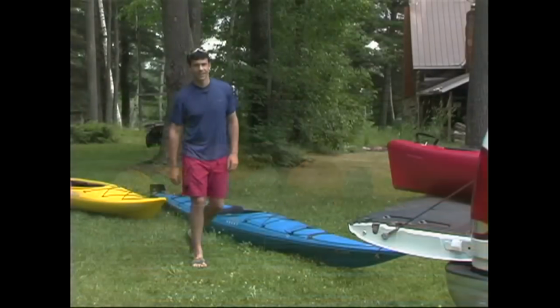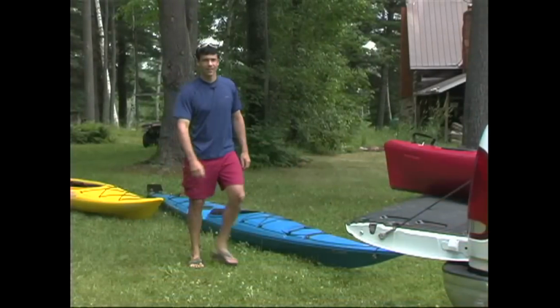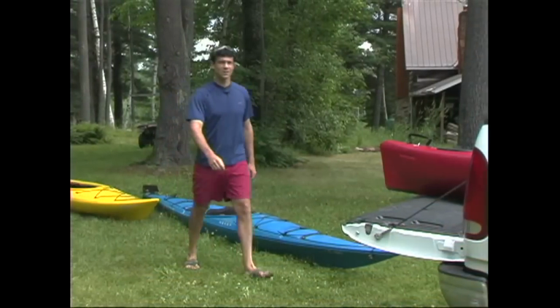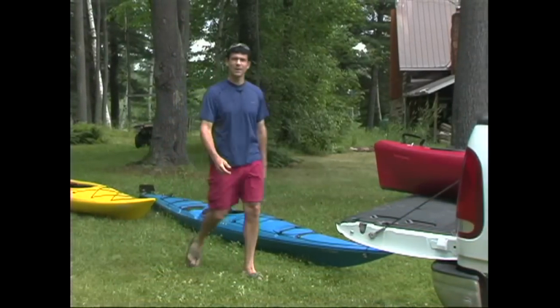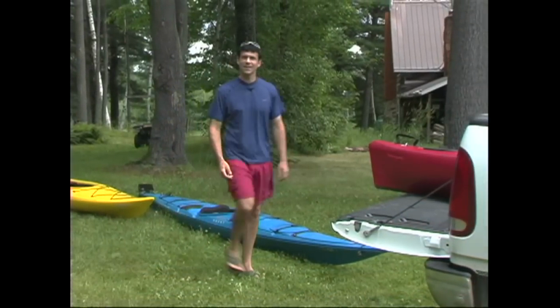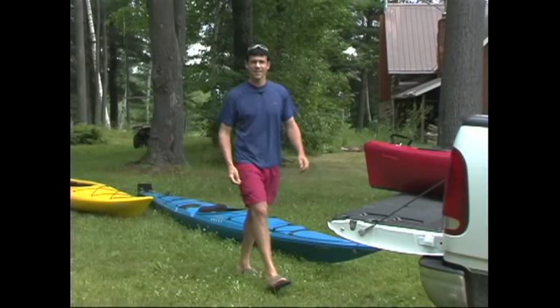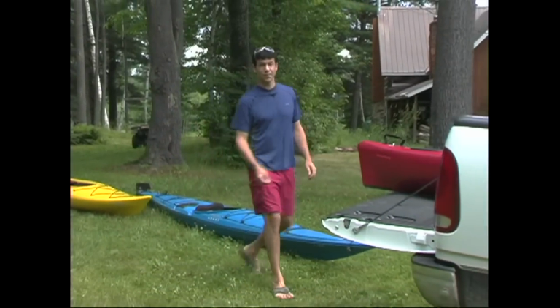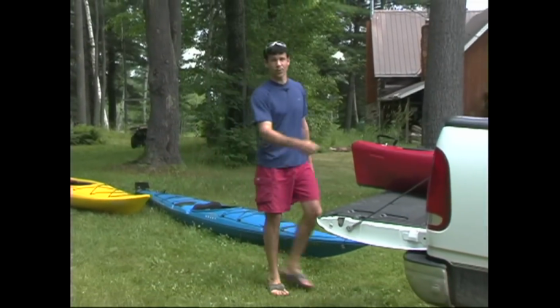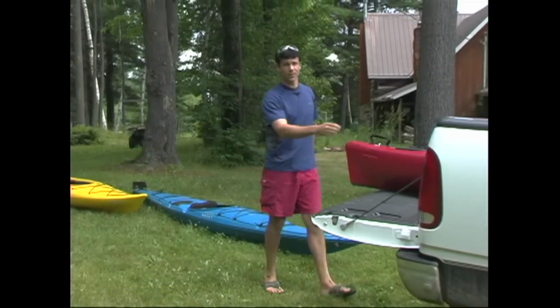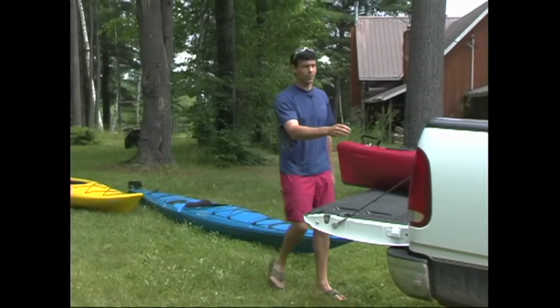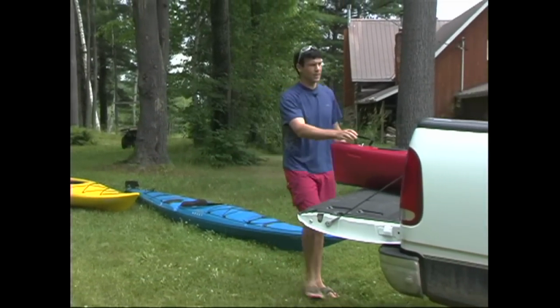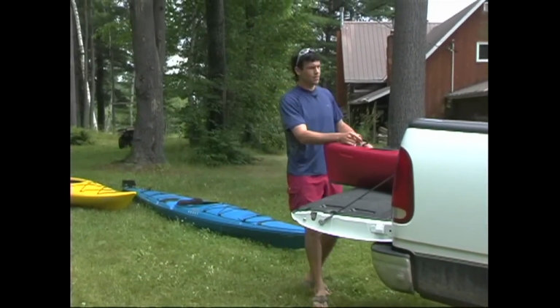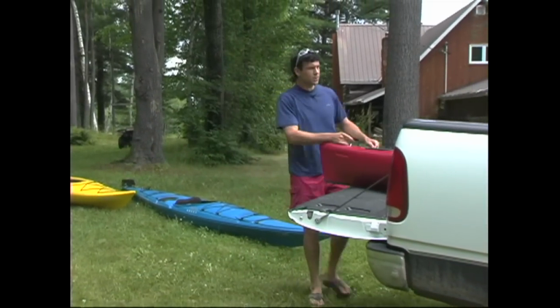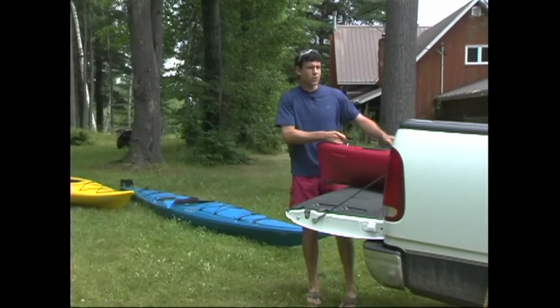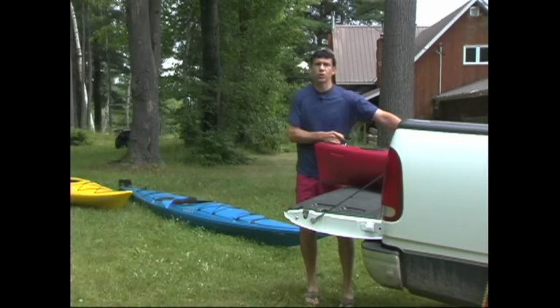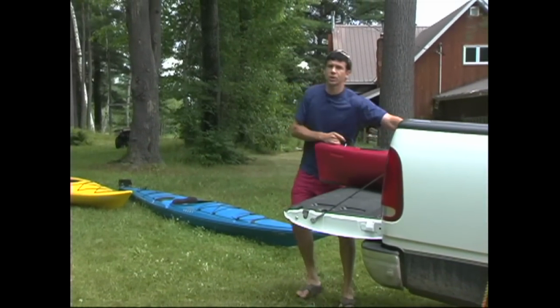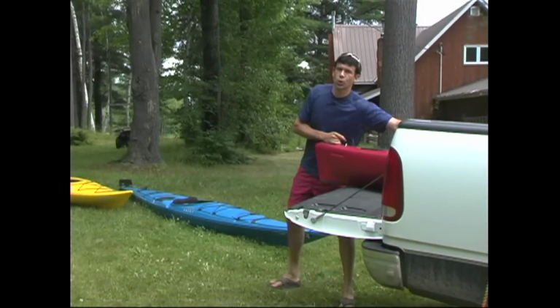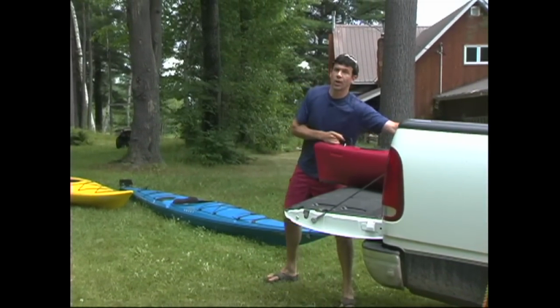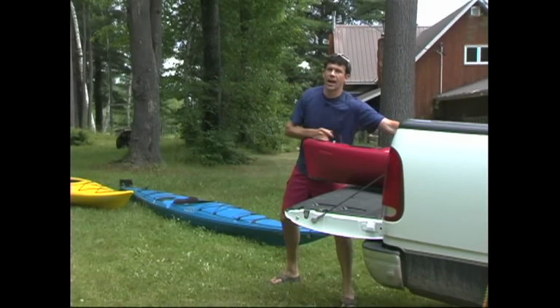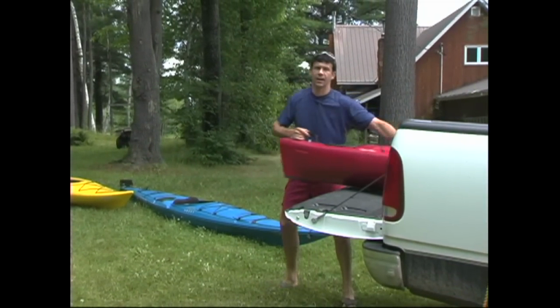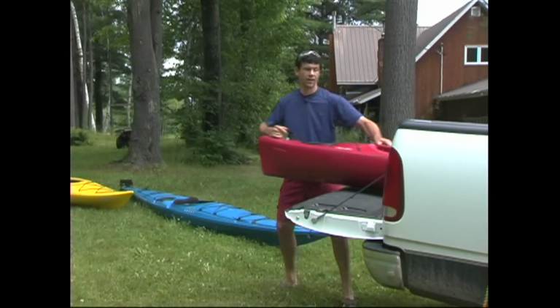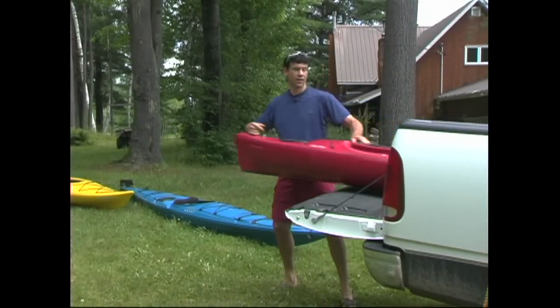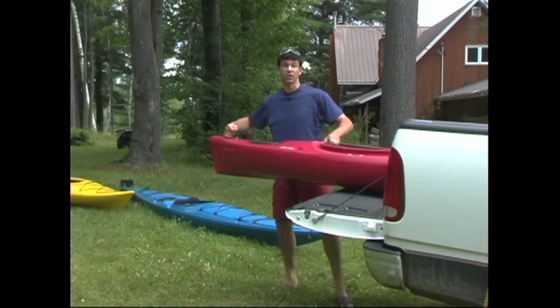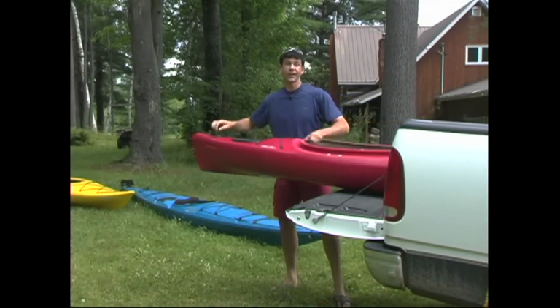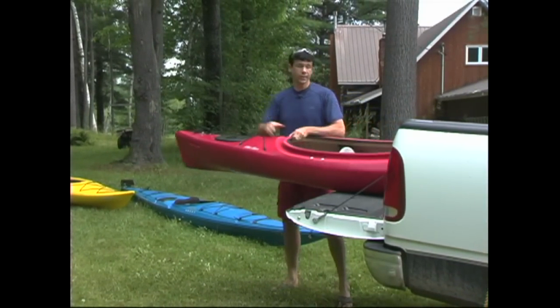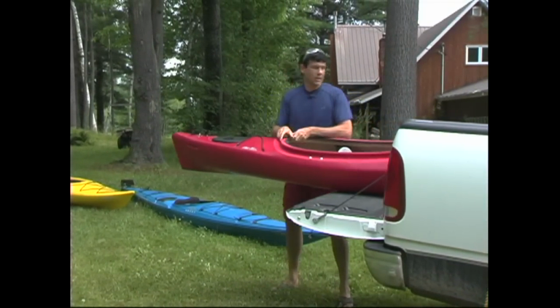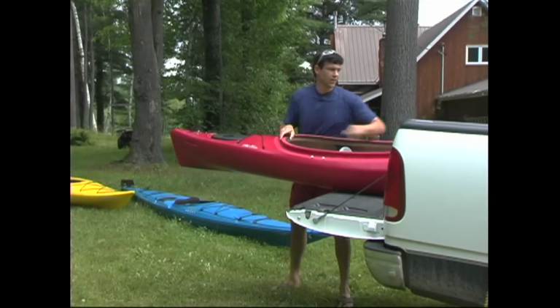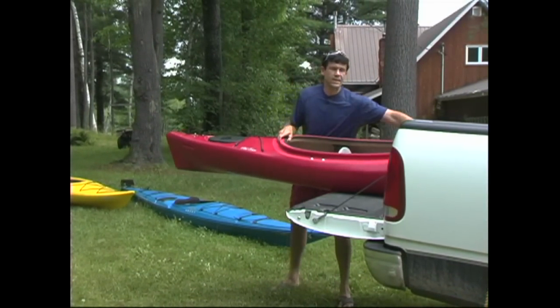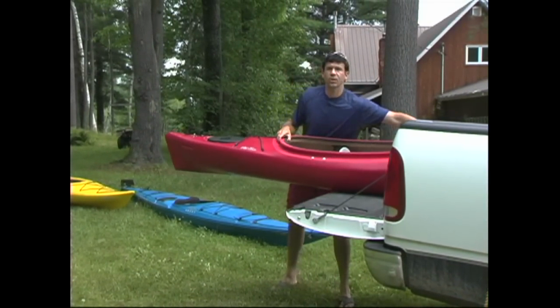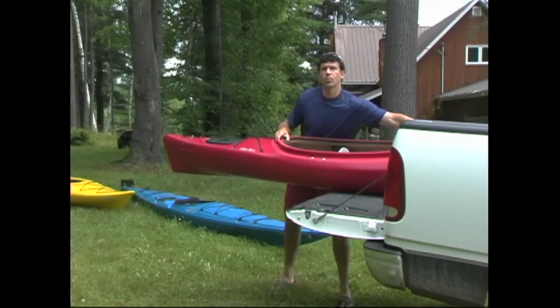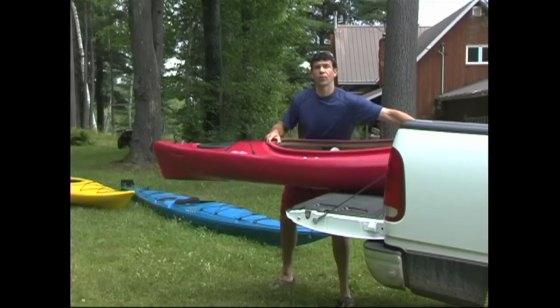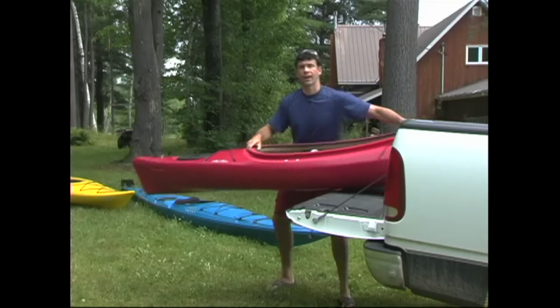If speed isn't that important to you, you might as well choose a shorter kayak. They're lighter and they're easier to move around.